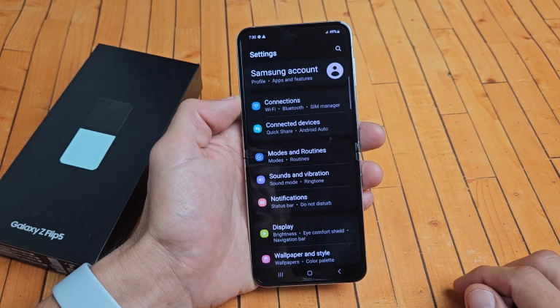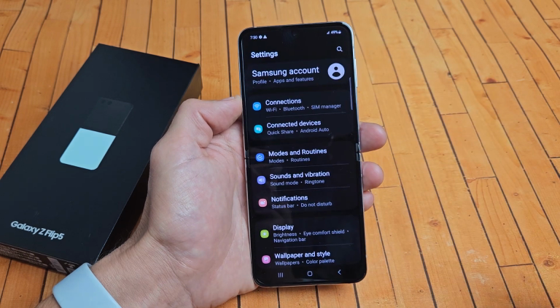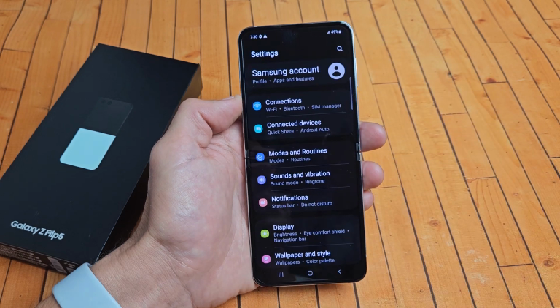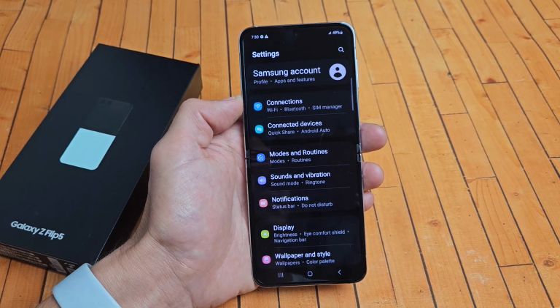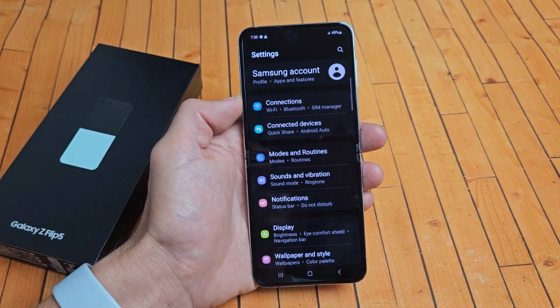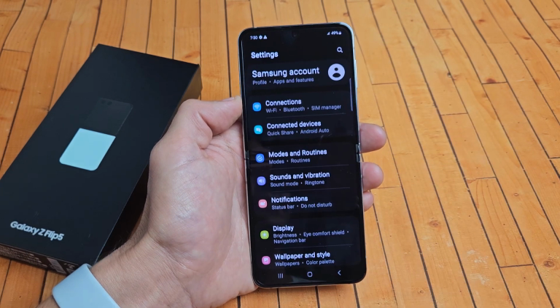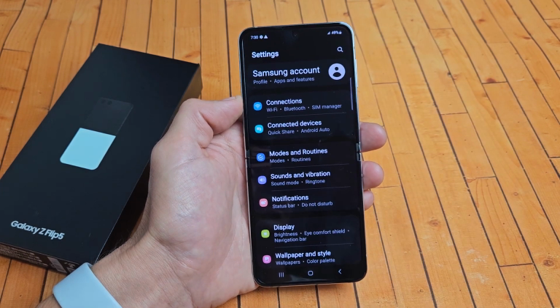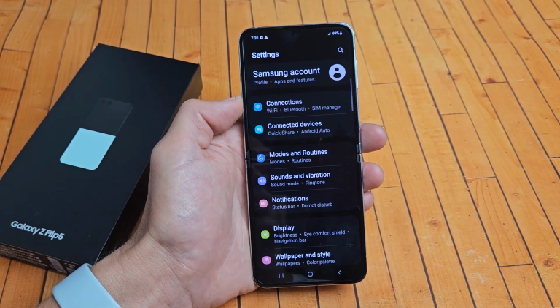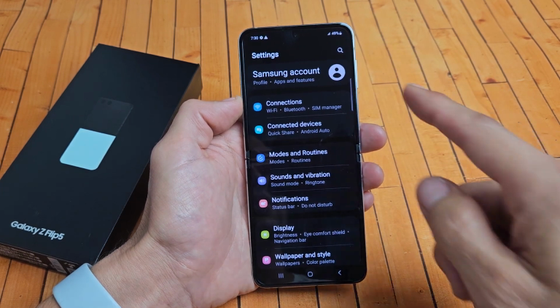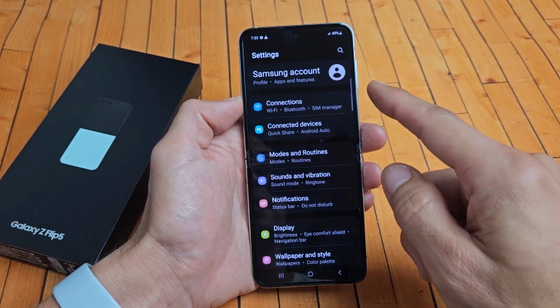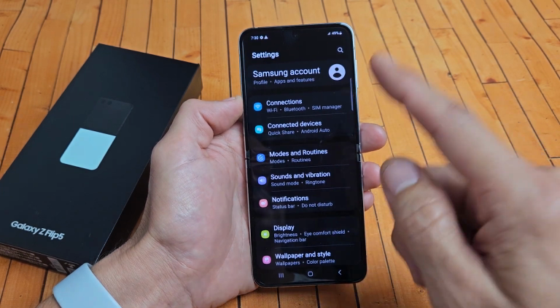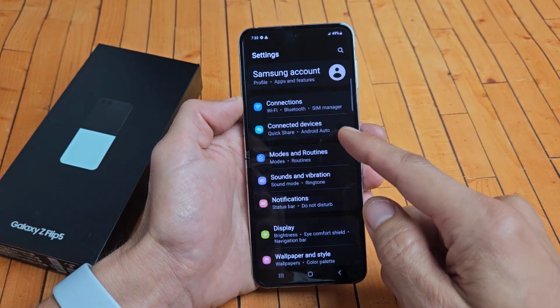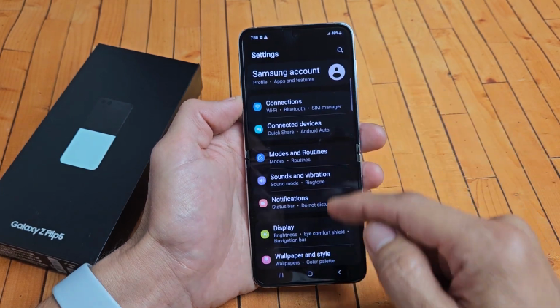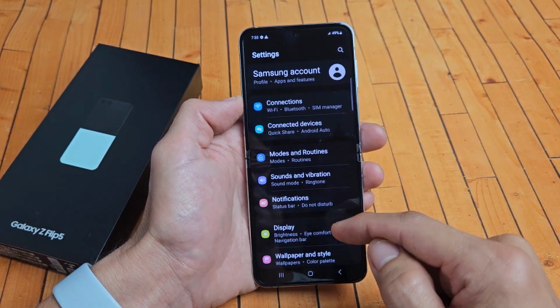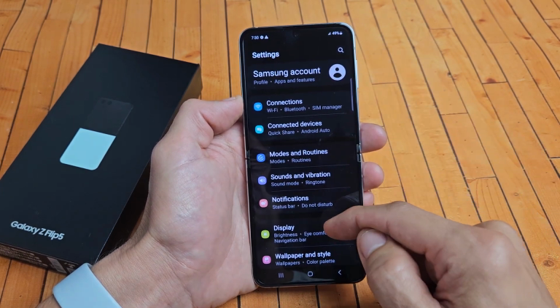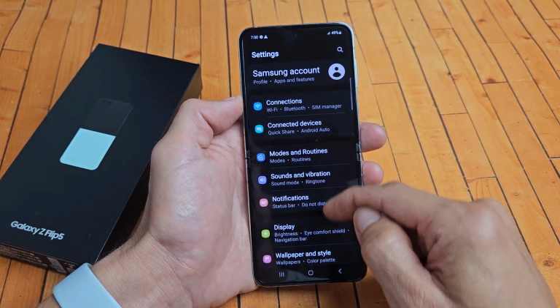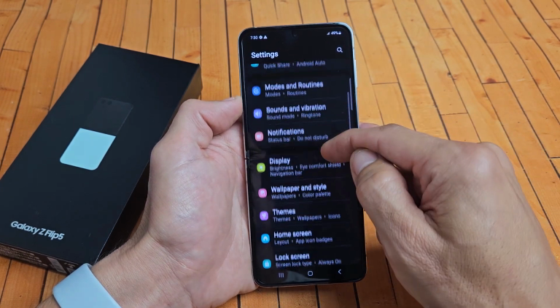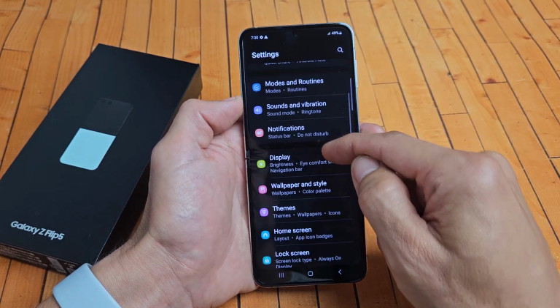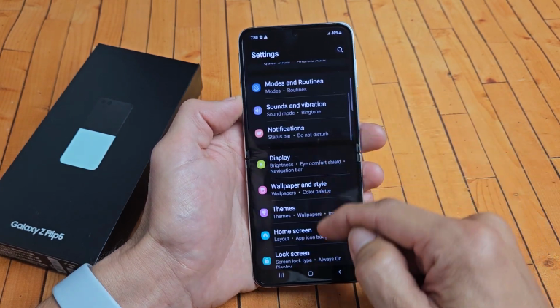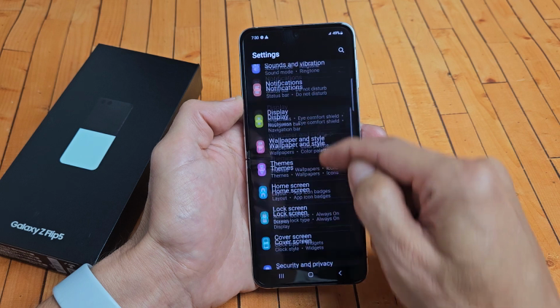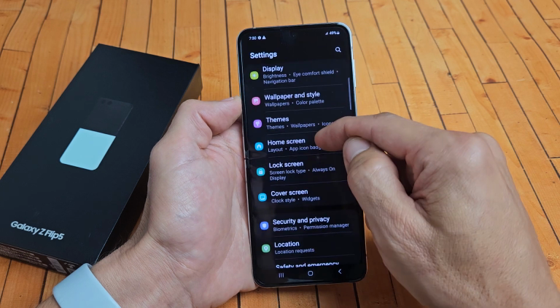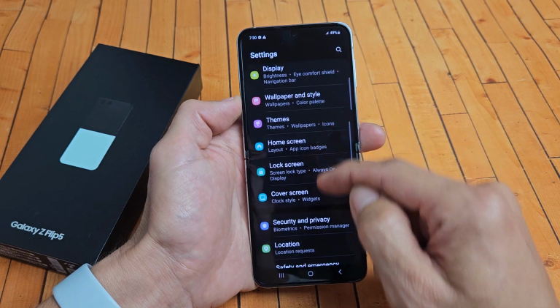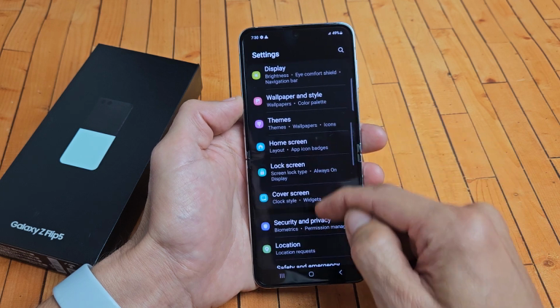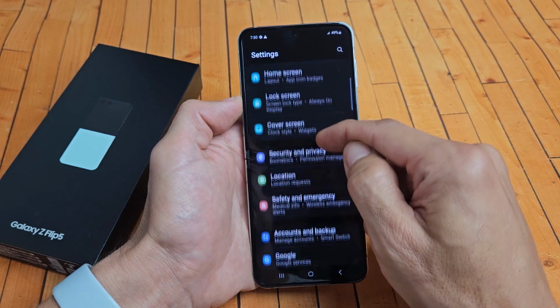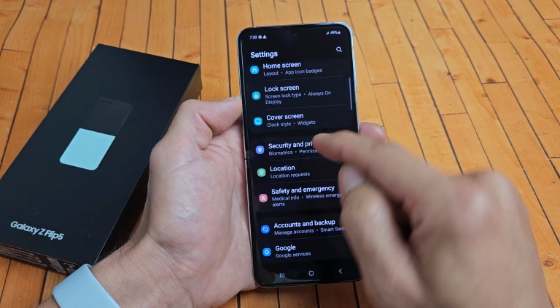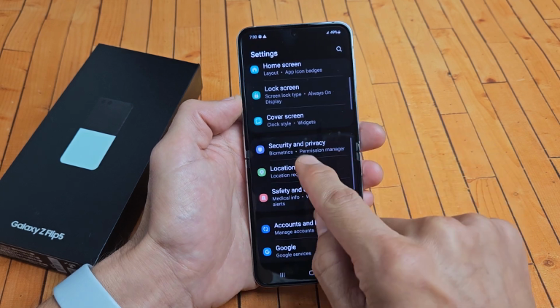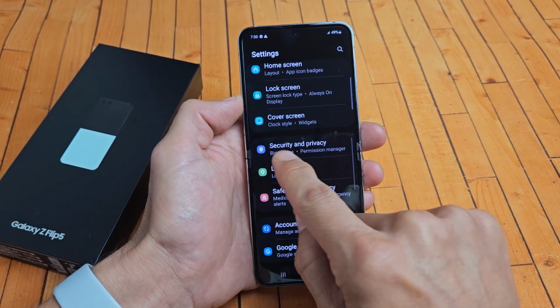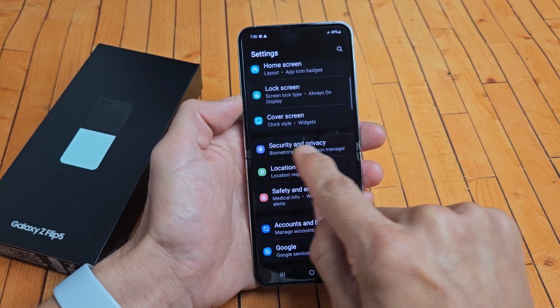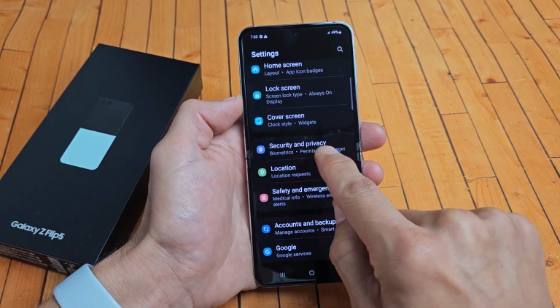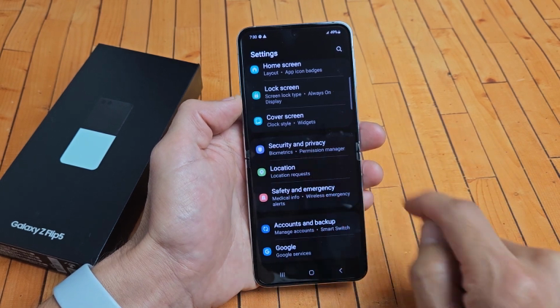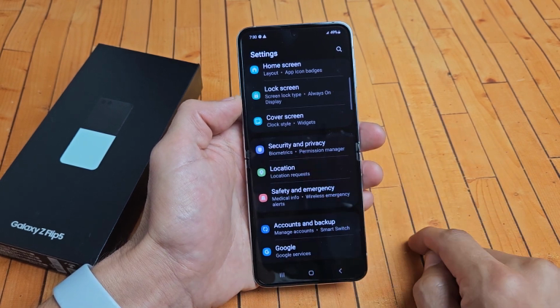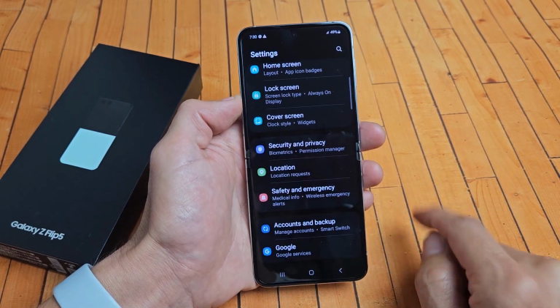And then from here, we're going to go down to security and privacy. So go down to security and privacy right there.